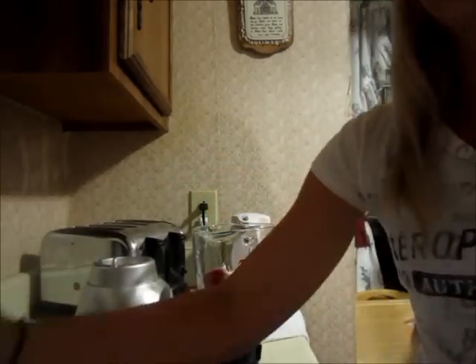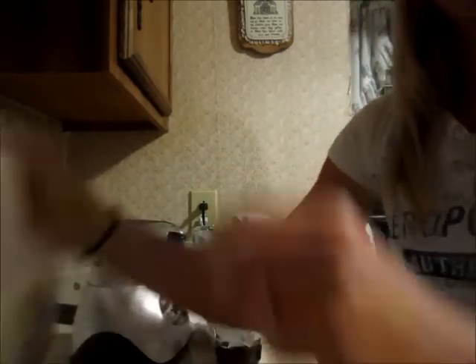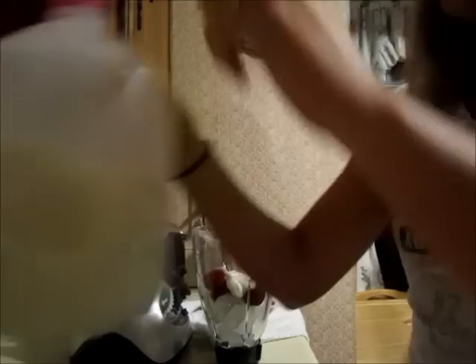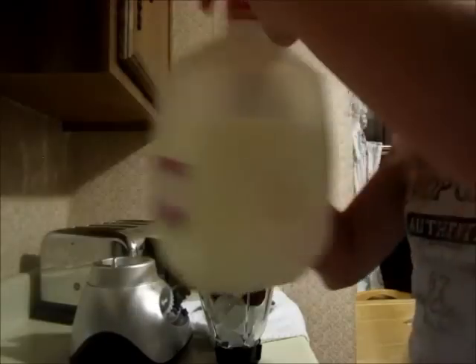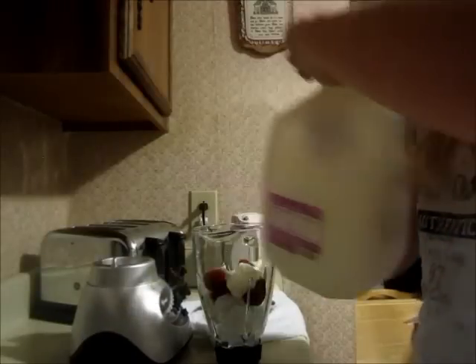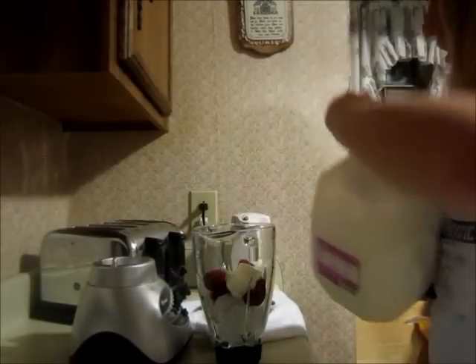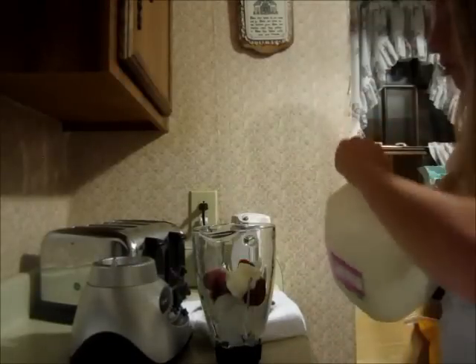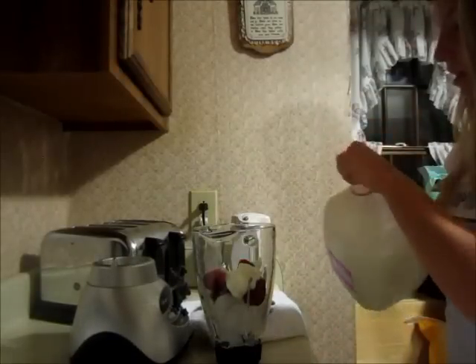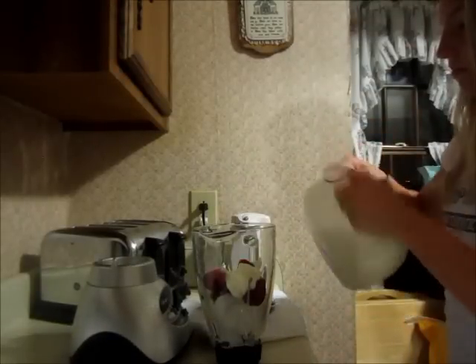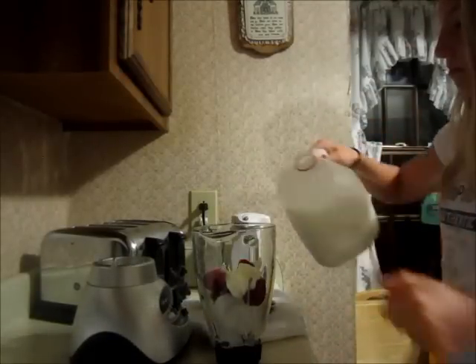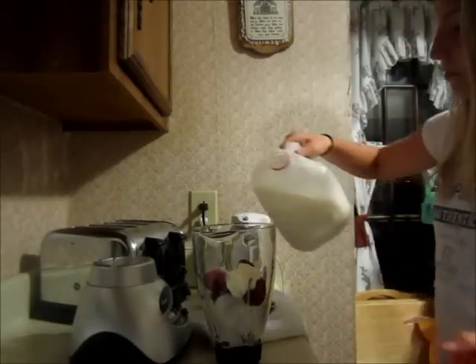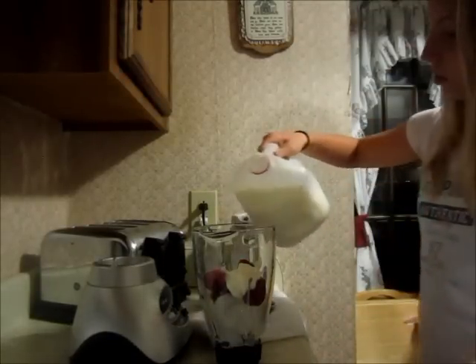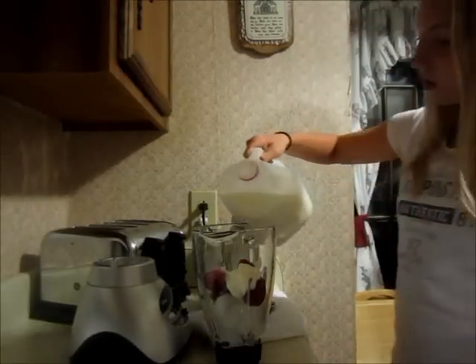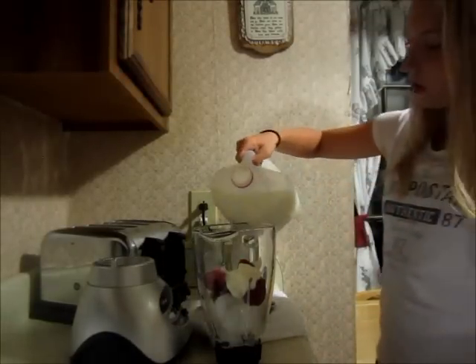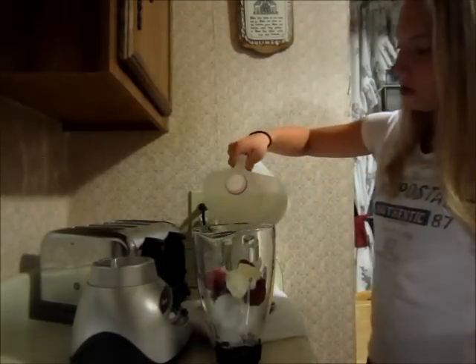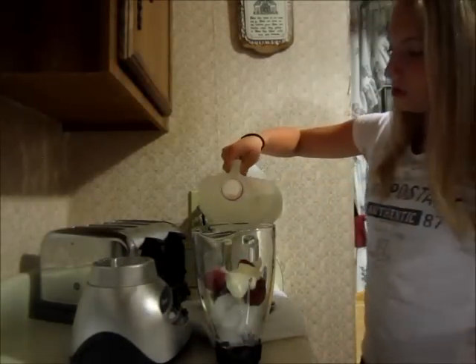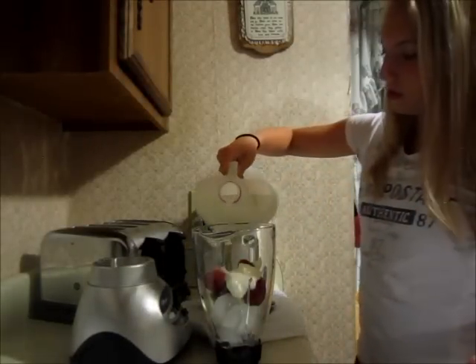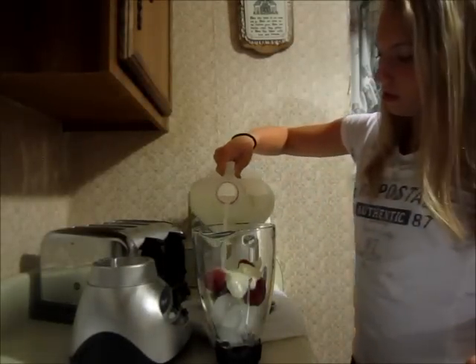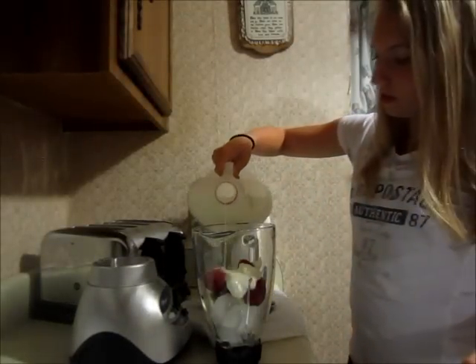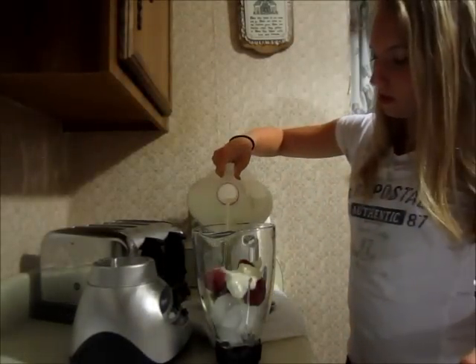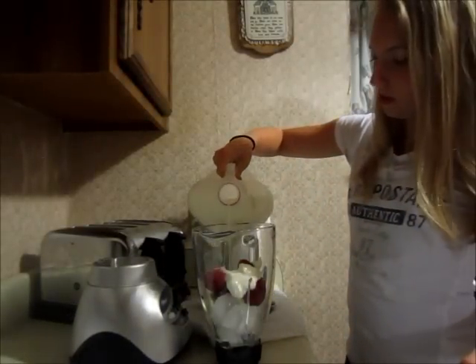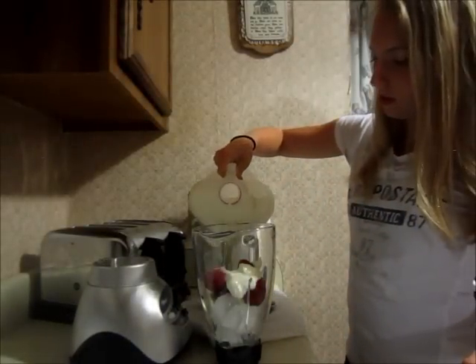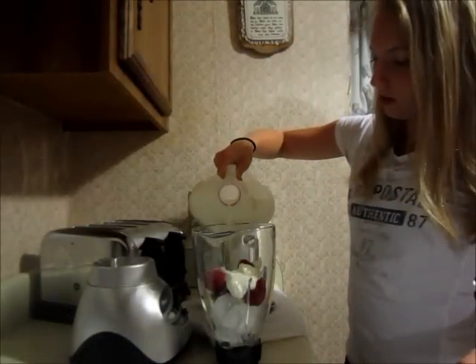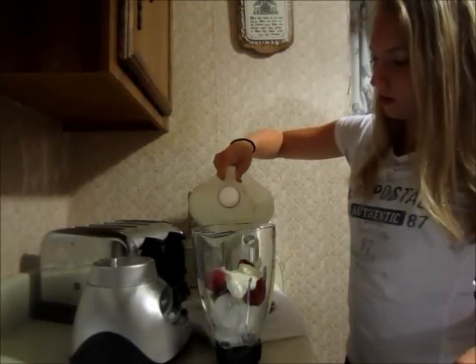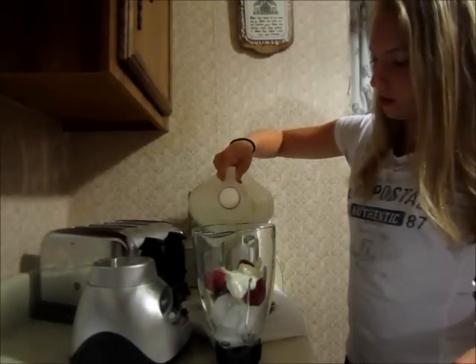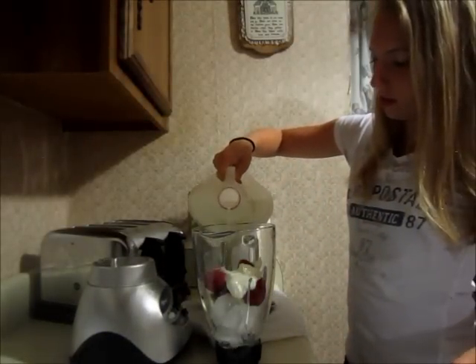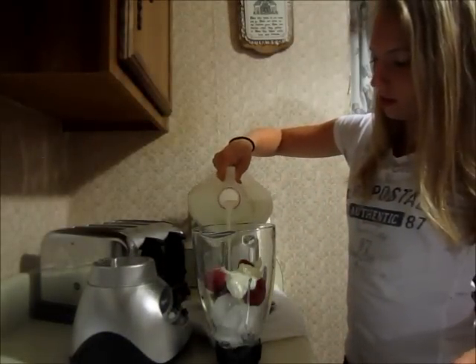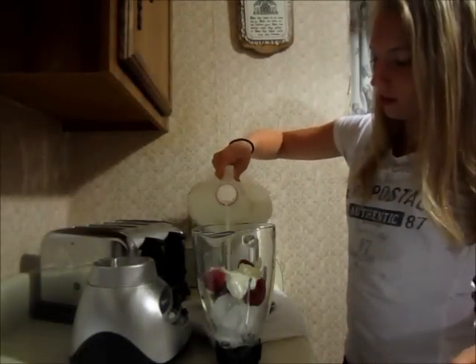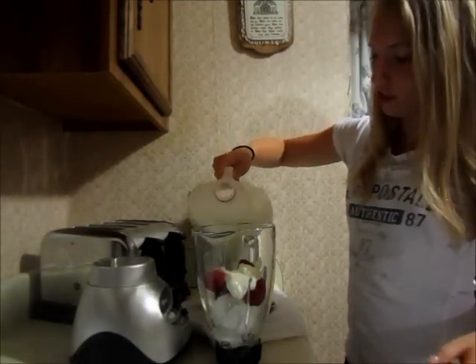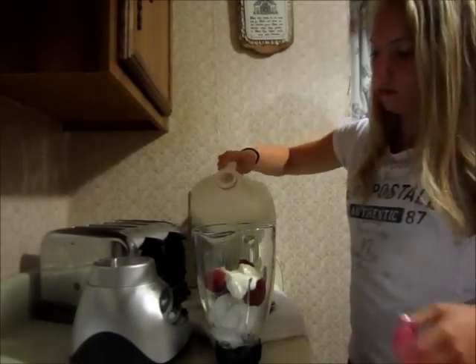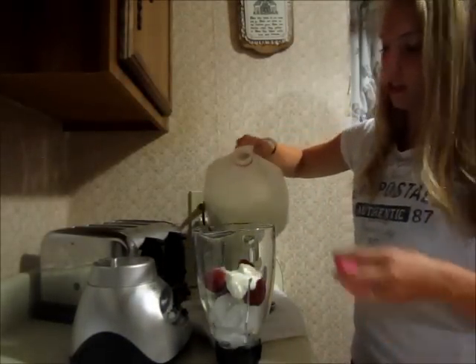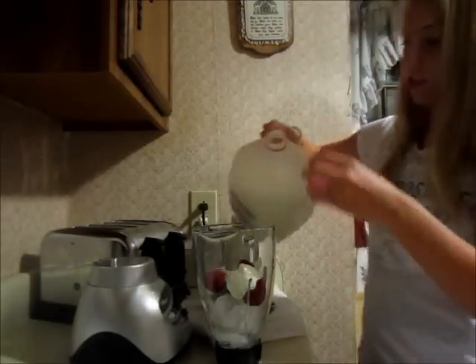And a little bit of milk — not too much.